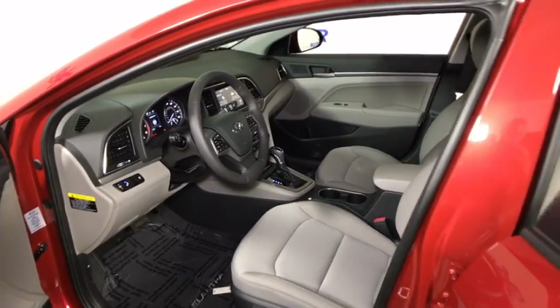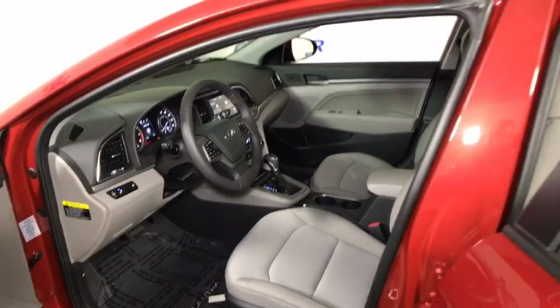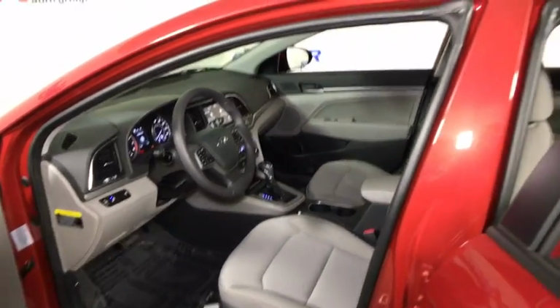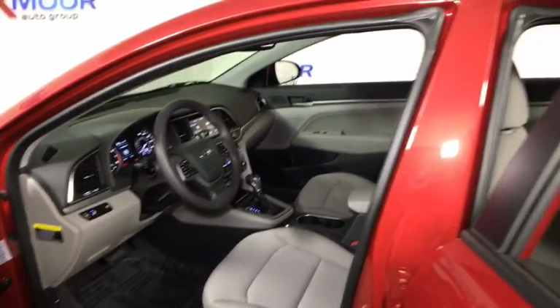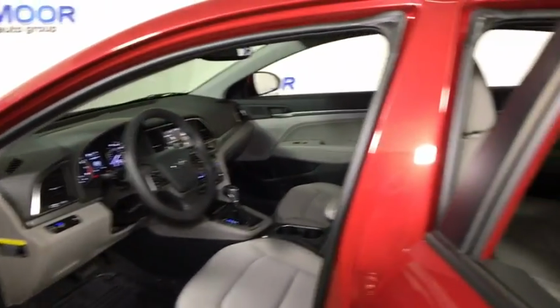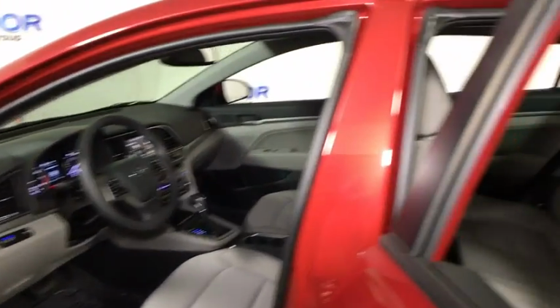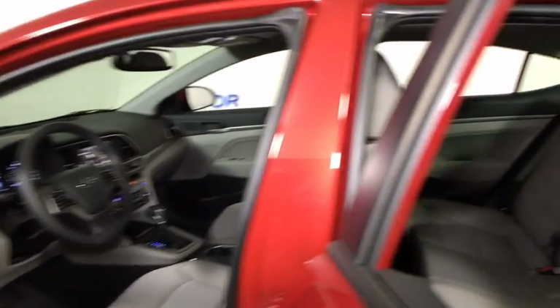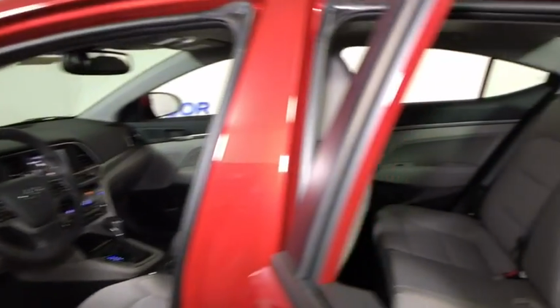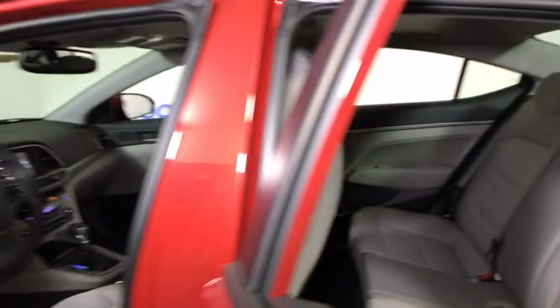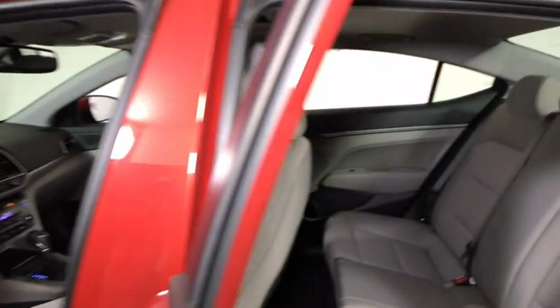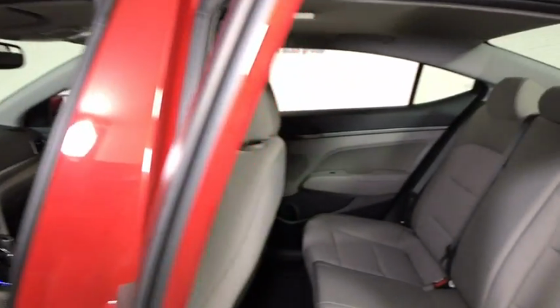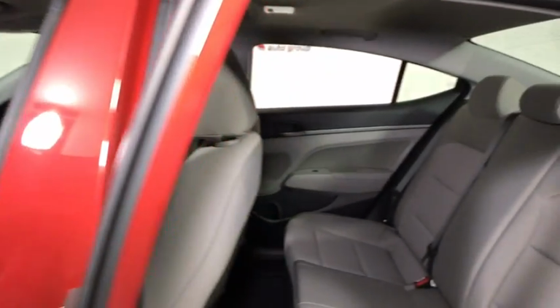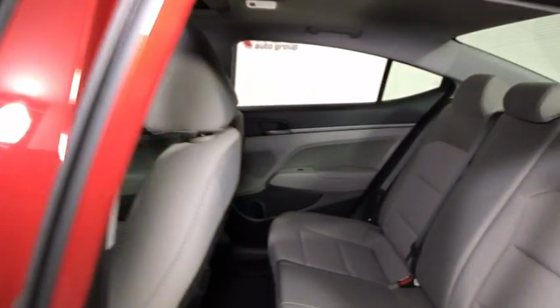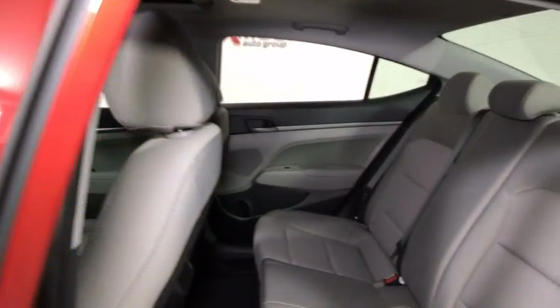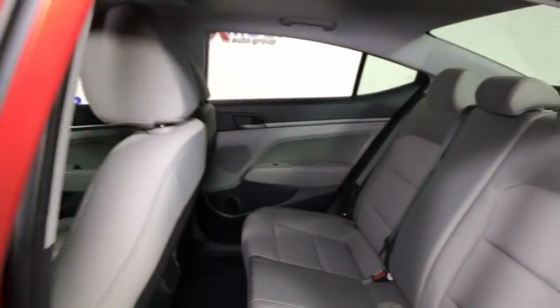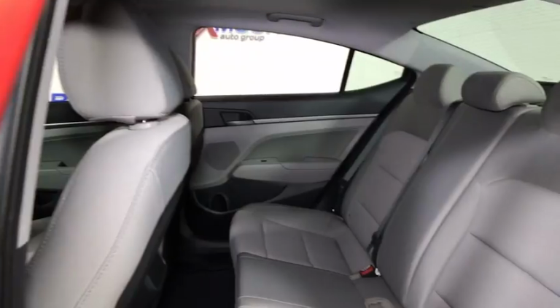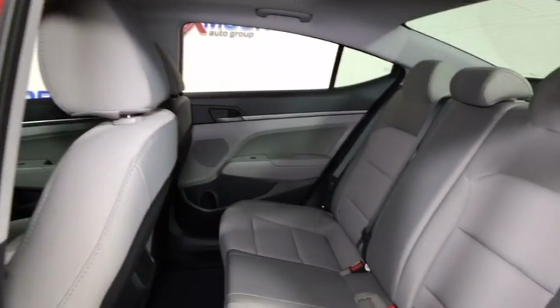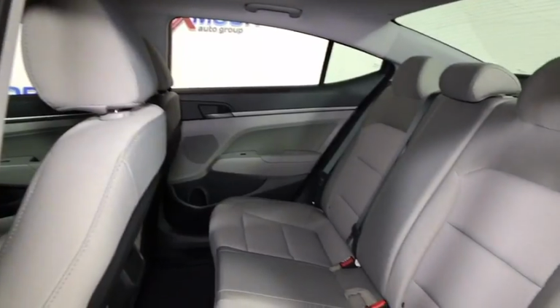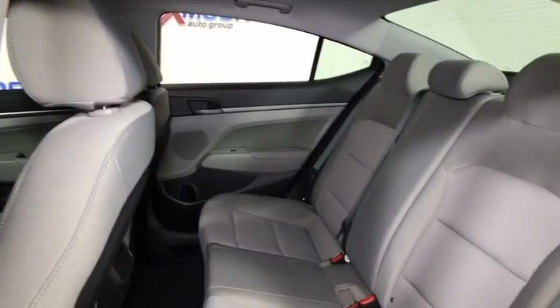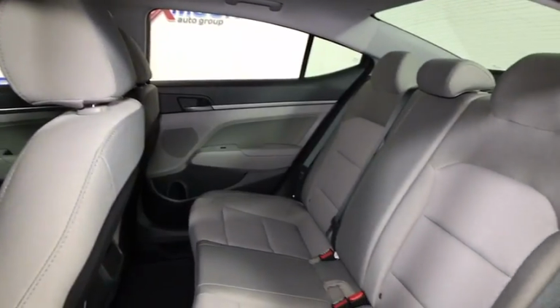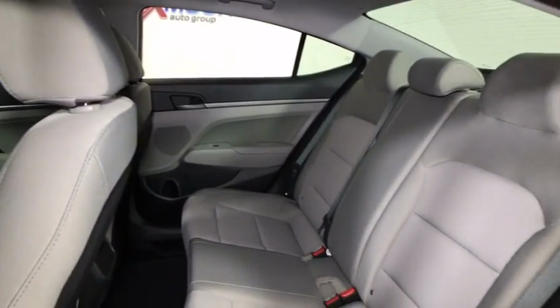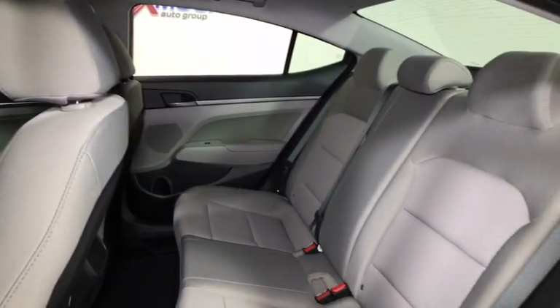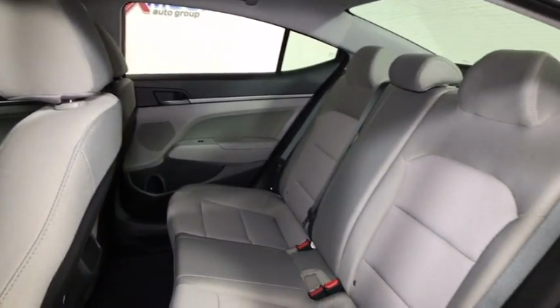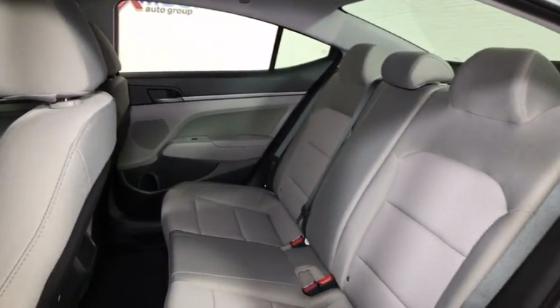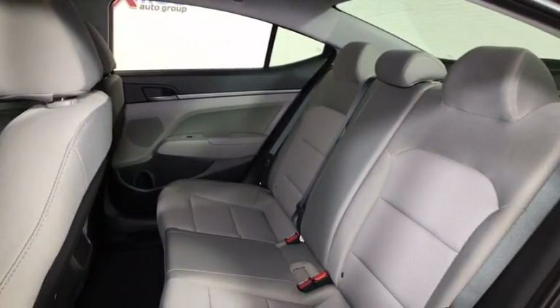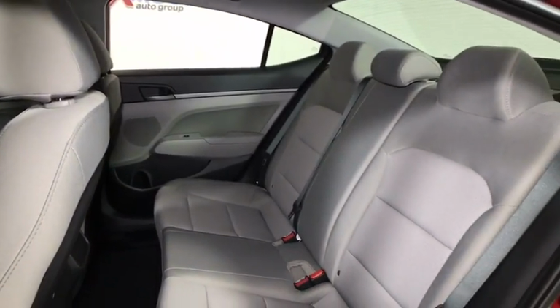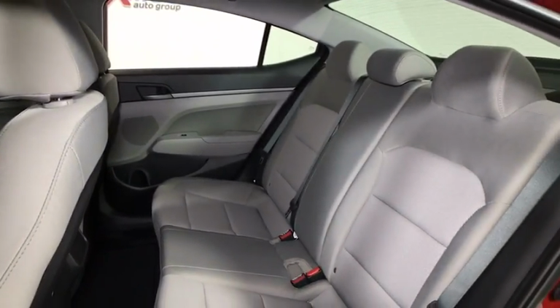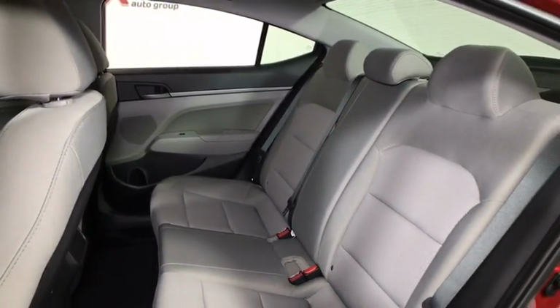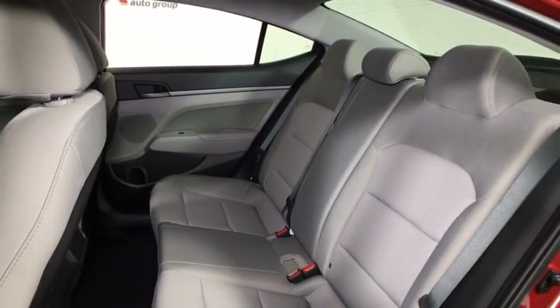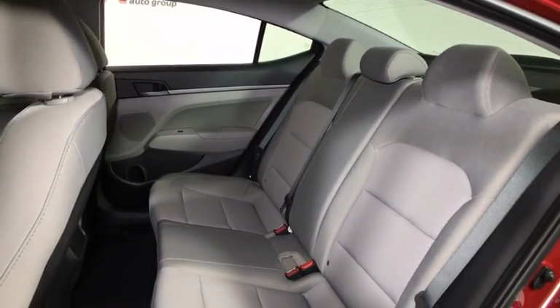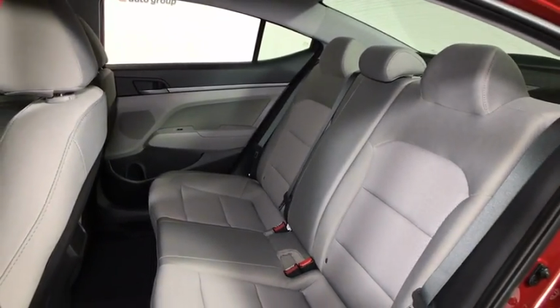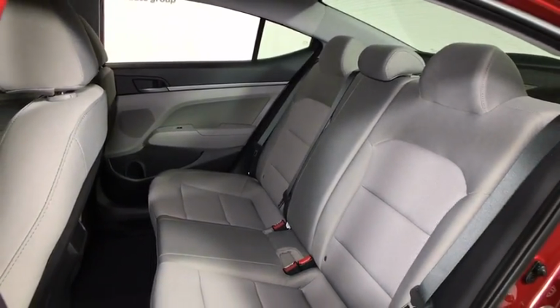Remote keyless entry, cargo net, tachometer, power moonroof, panic alarm, cargo organizer.